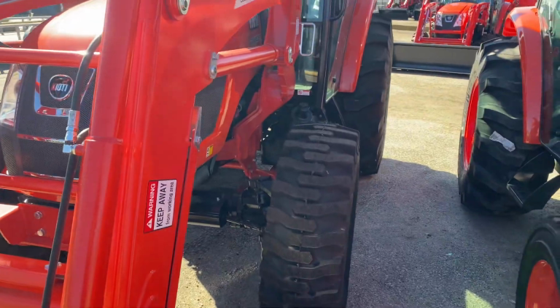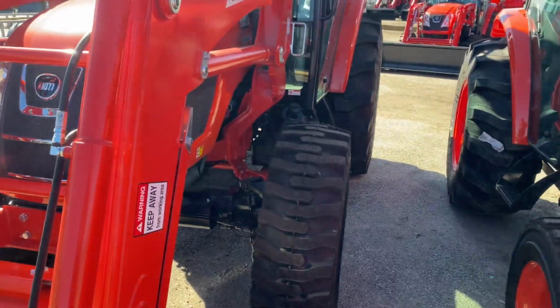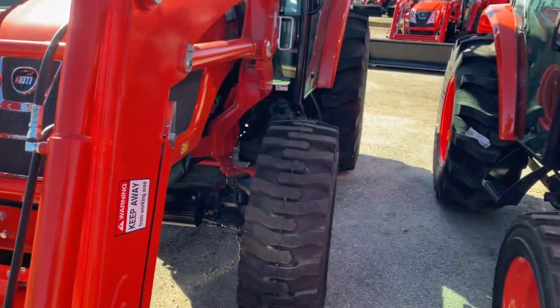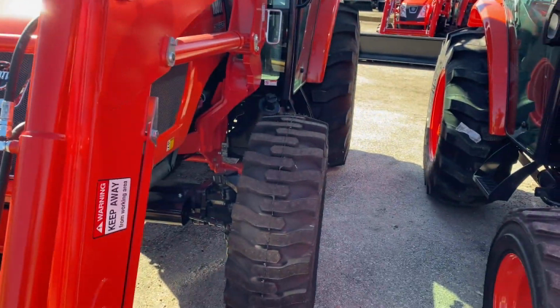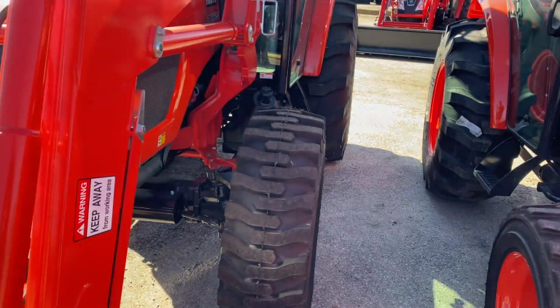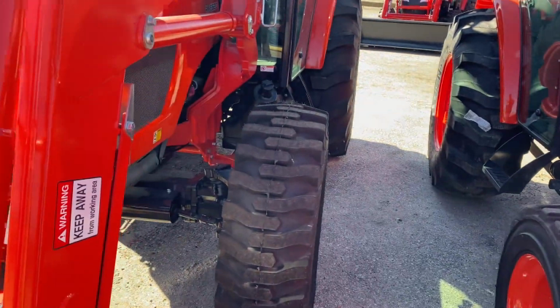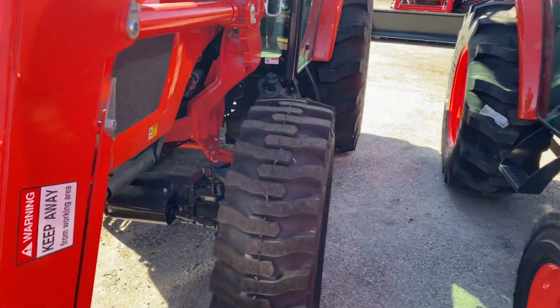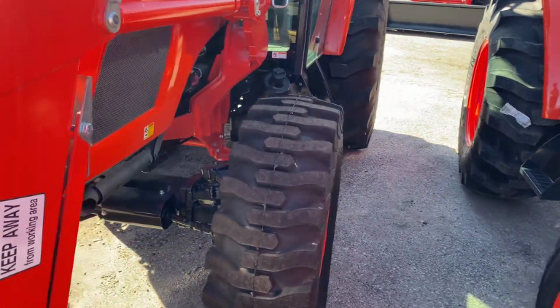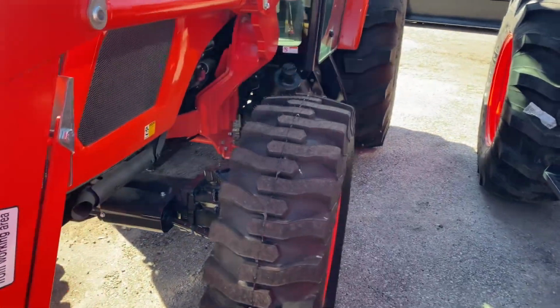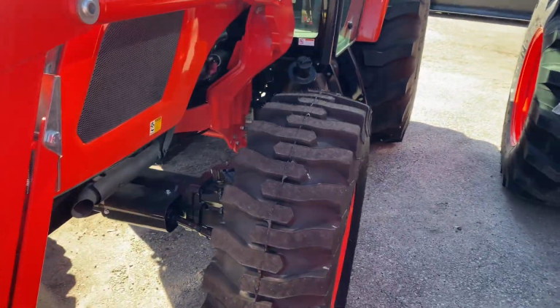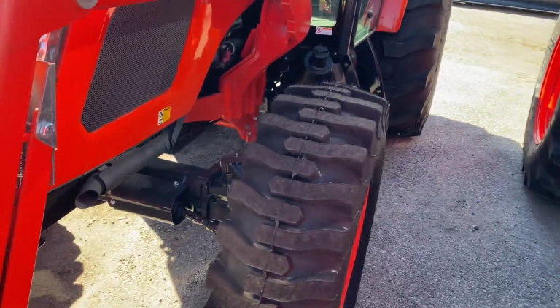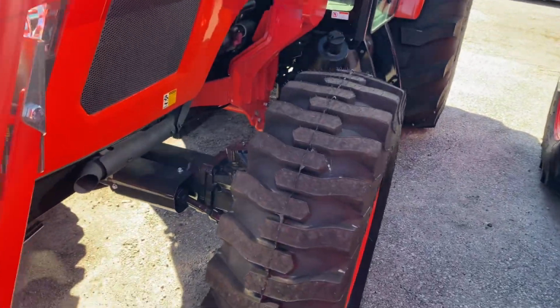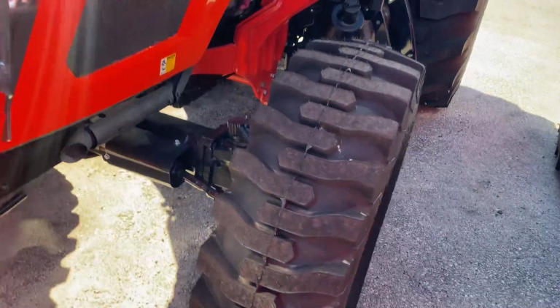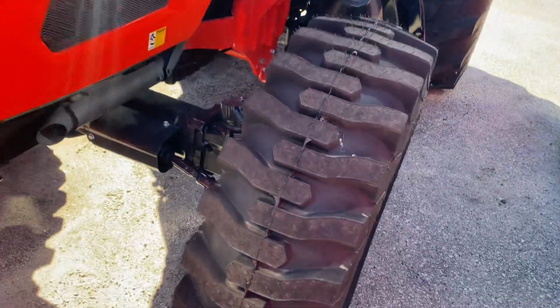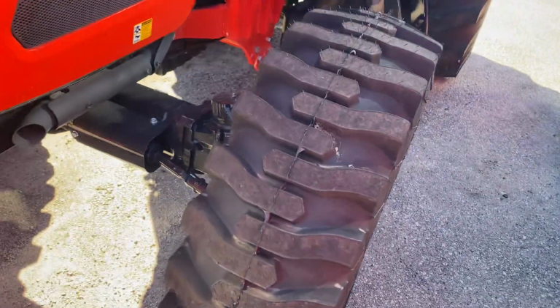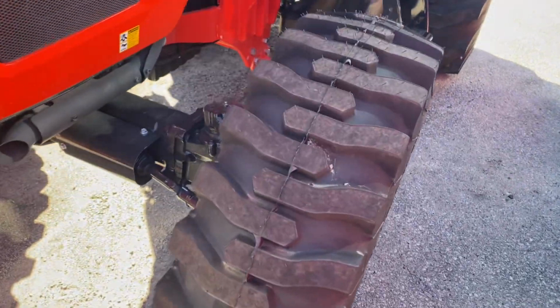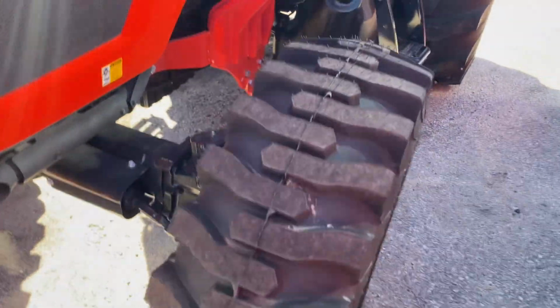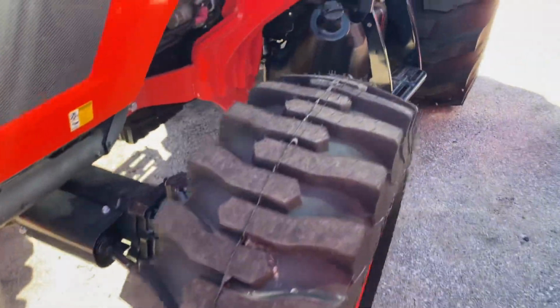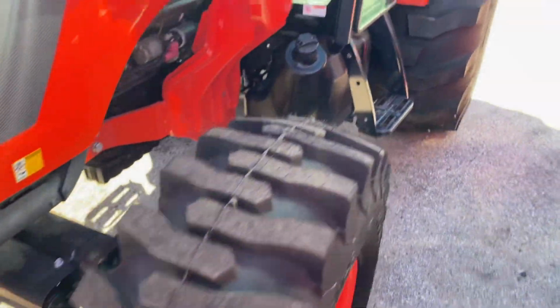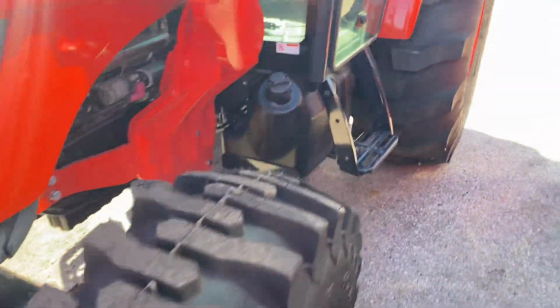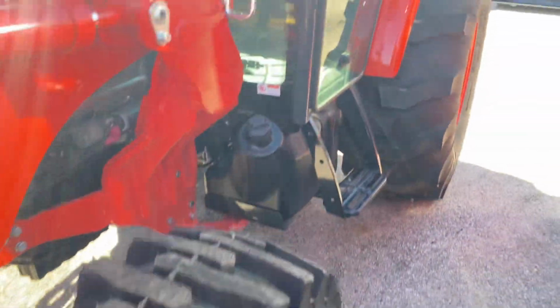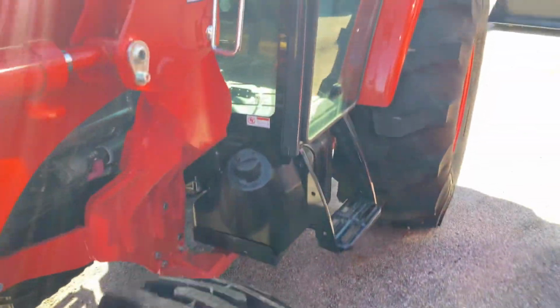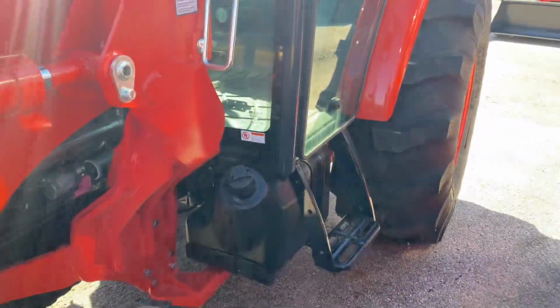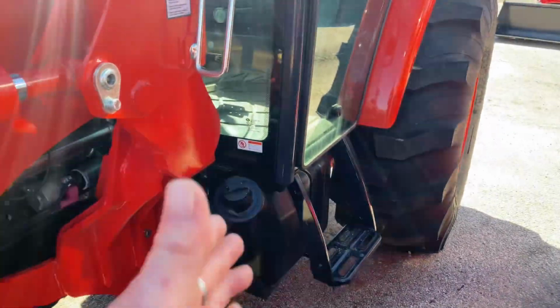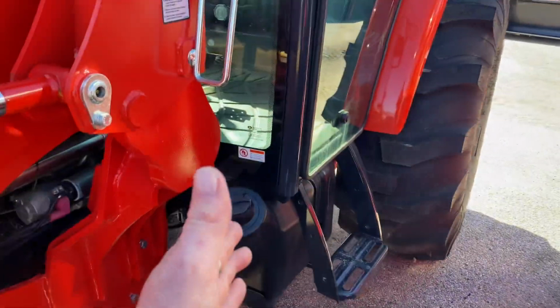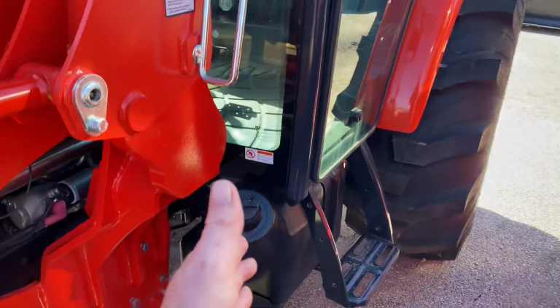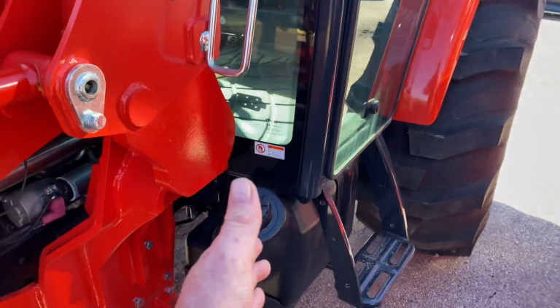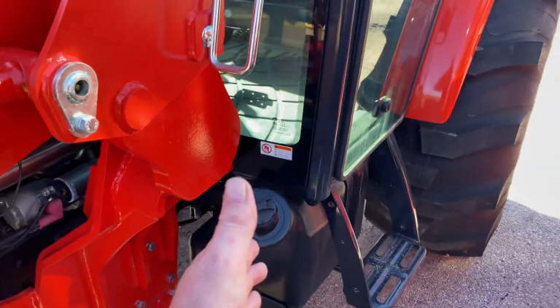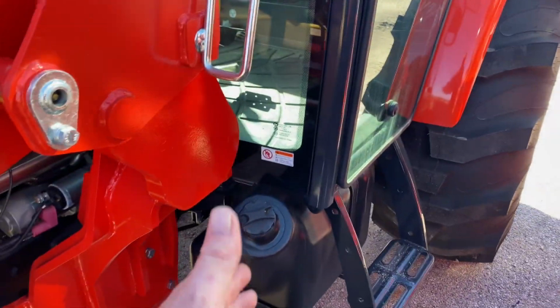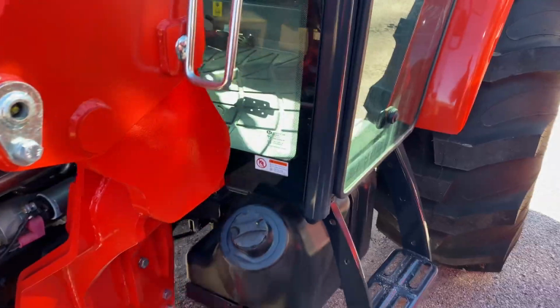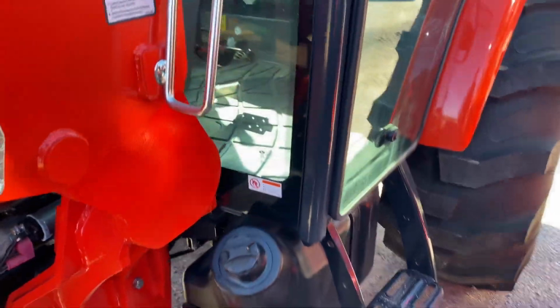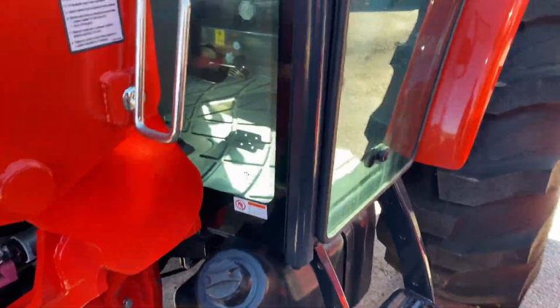It is four-wheel drive on and off. Easy access to put your fuel in.